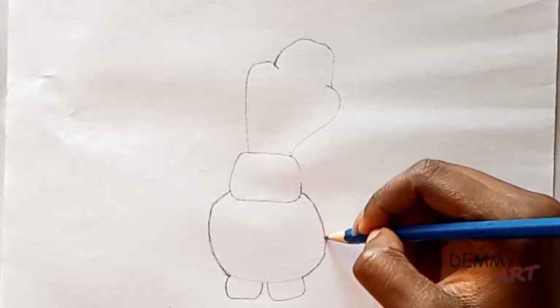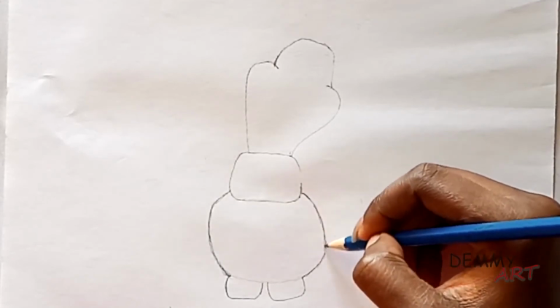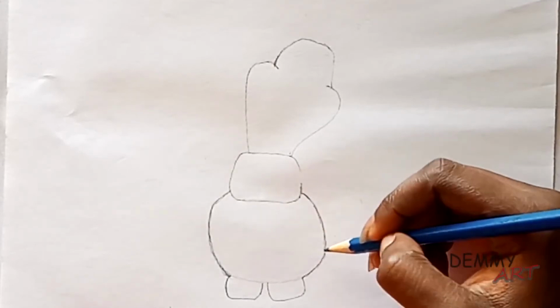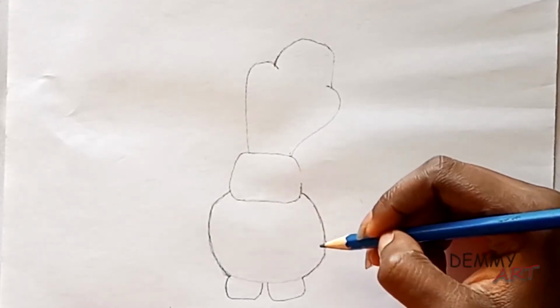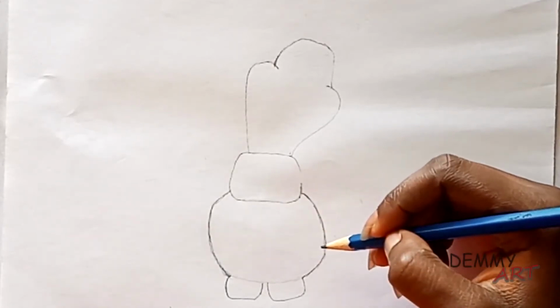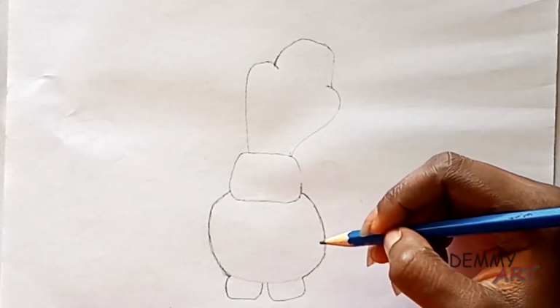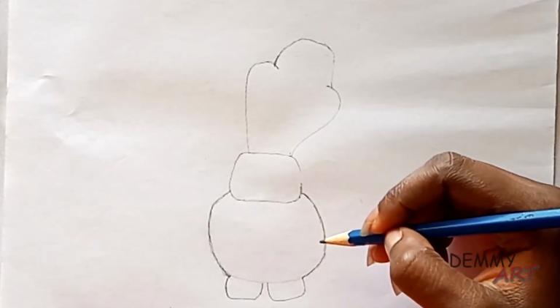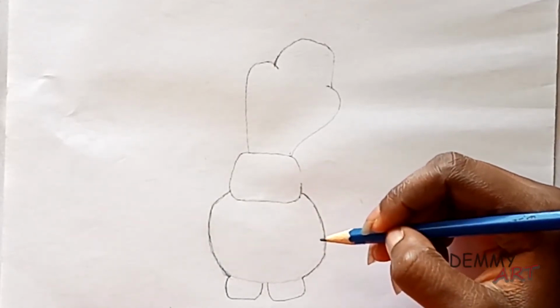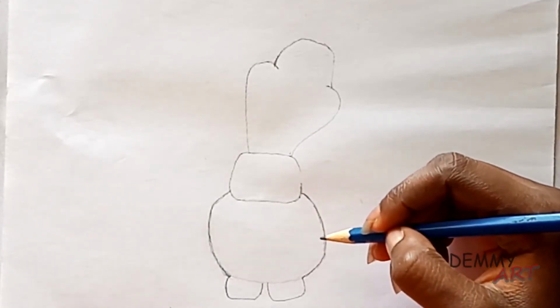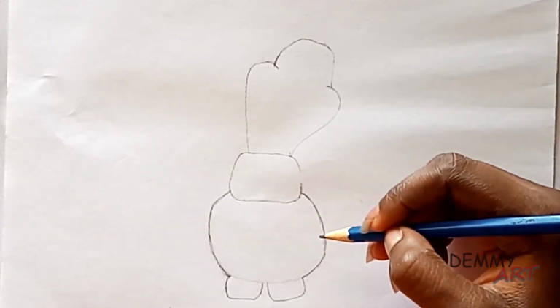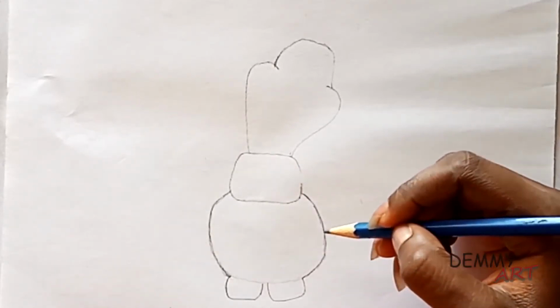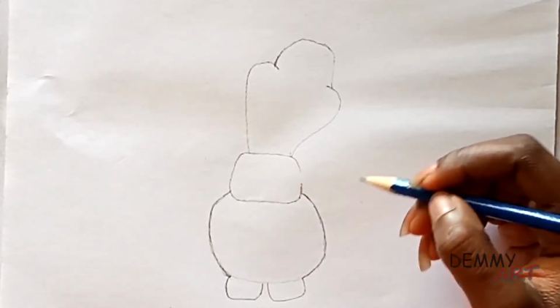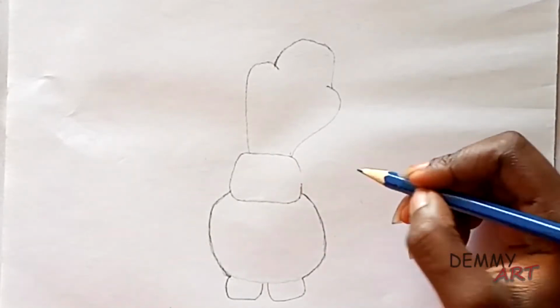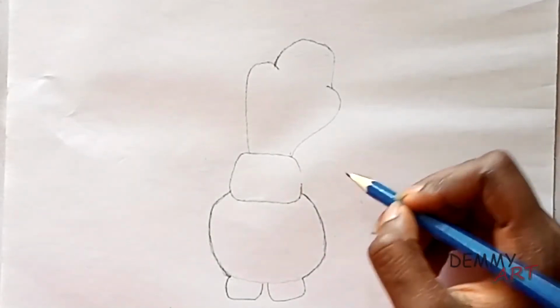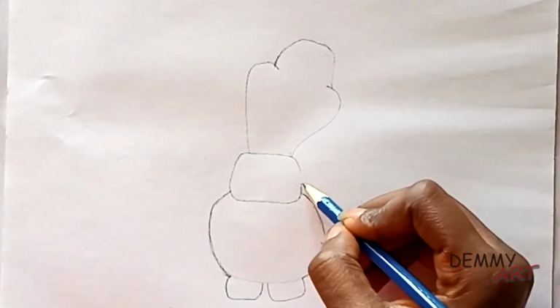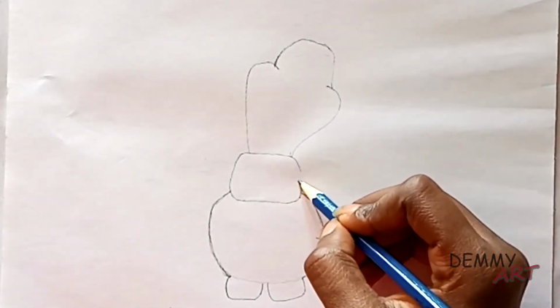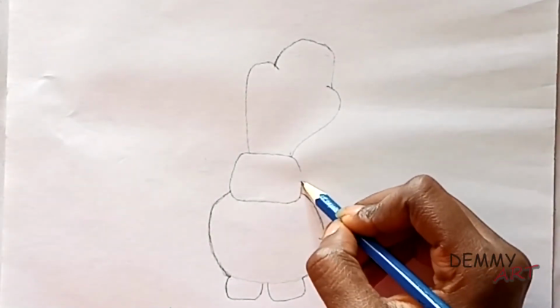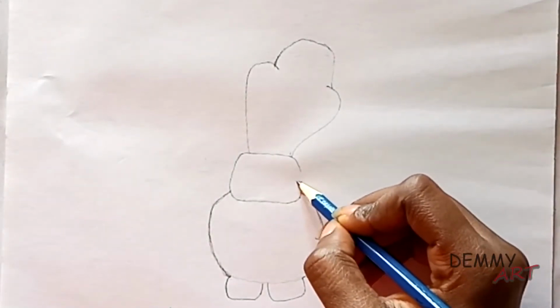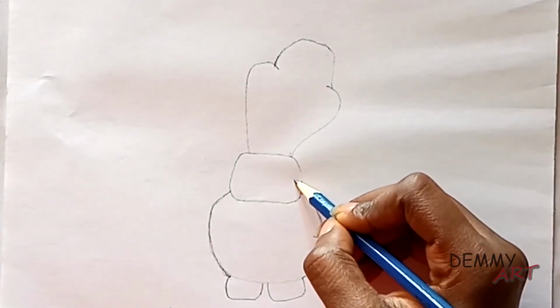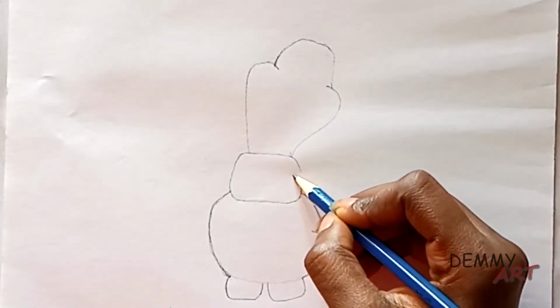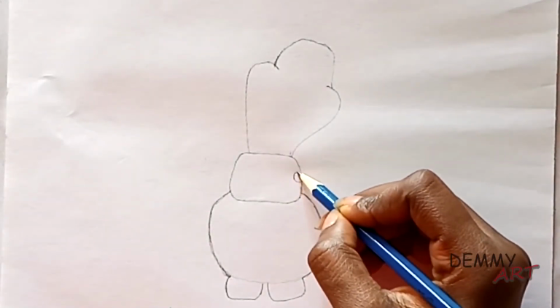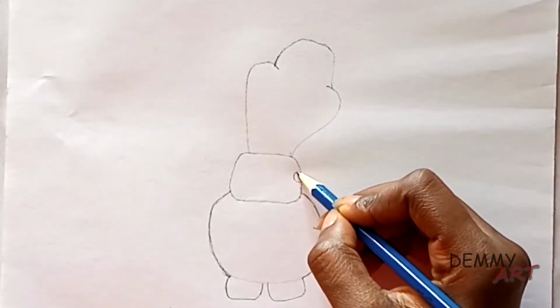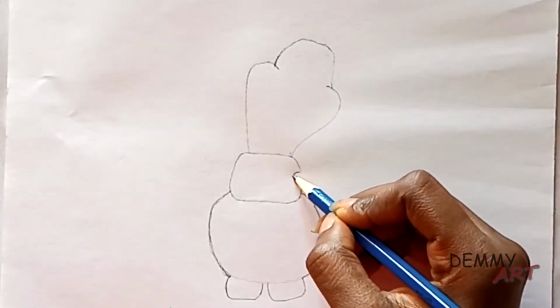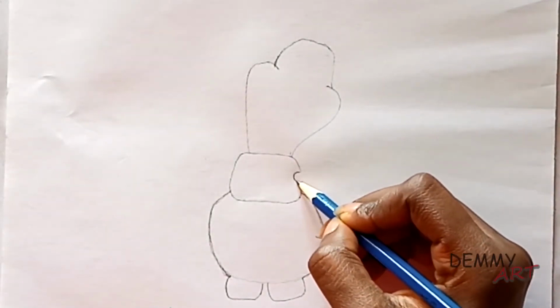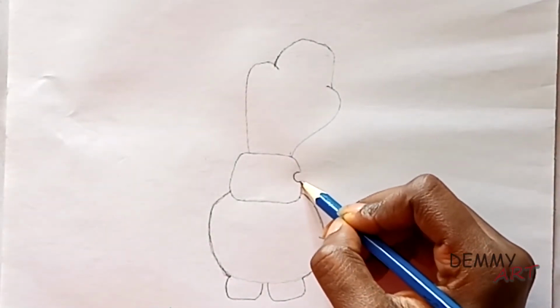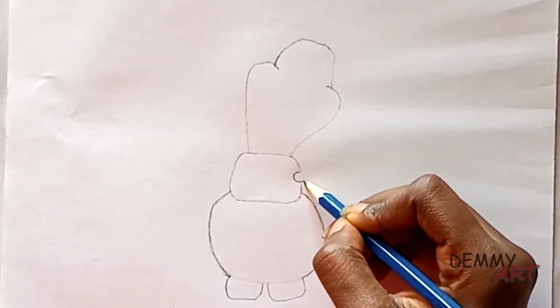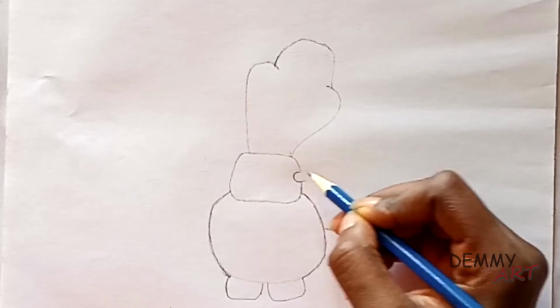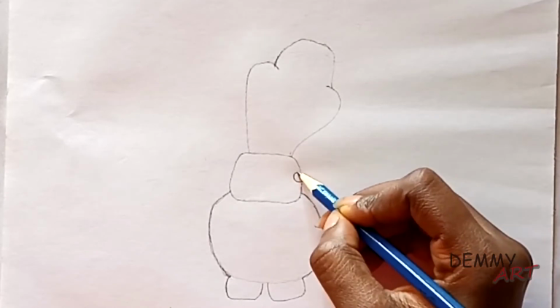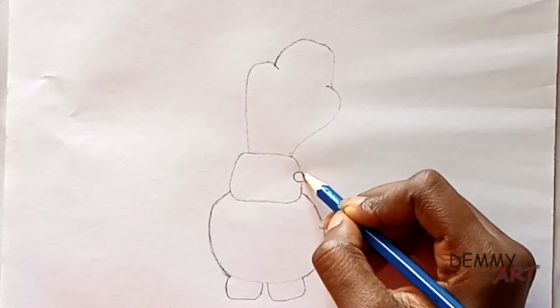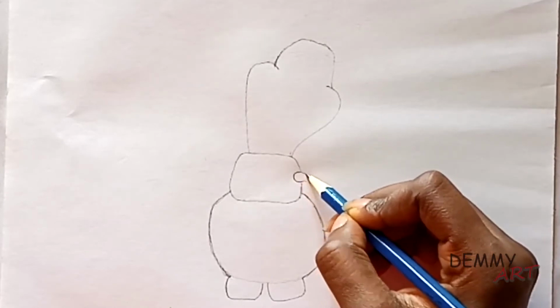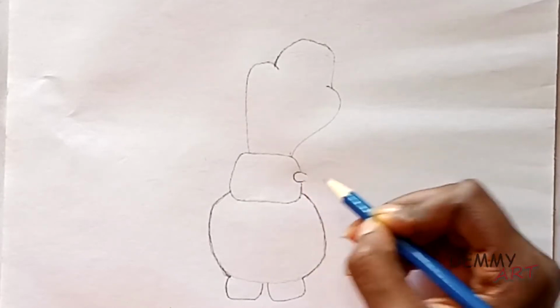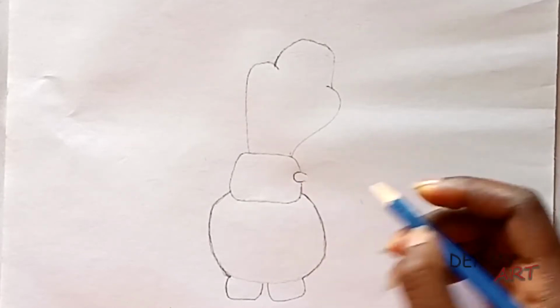After that we'll draw the right hand by drawing a tweak. Do the same for the left hand.